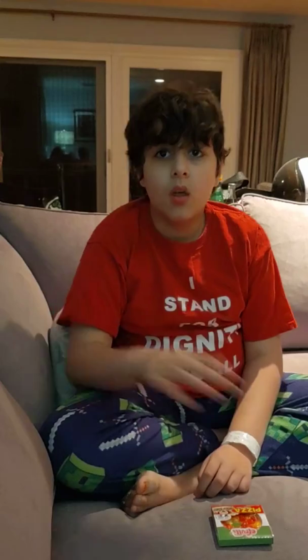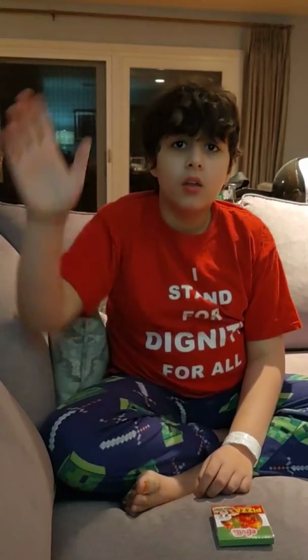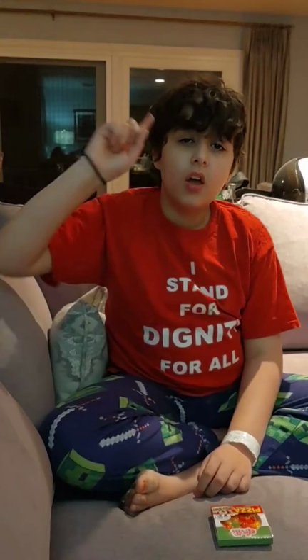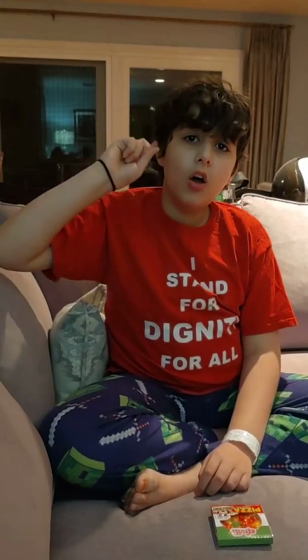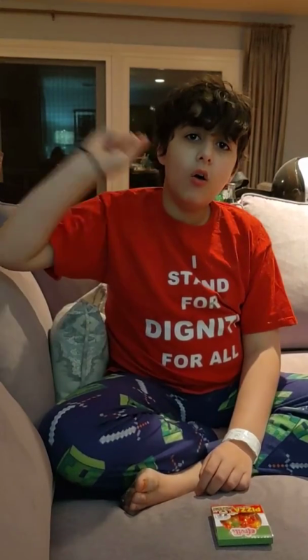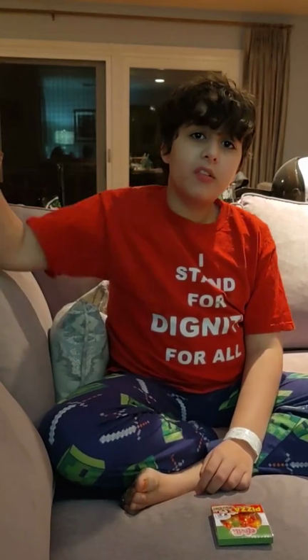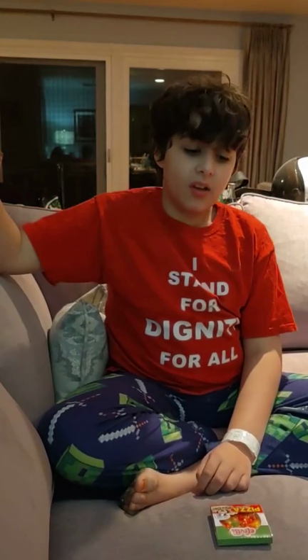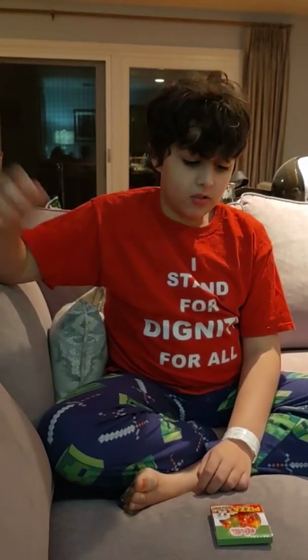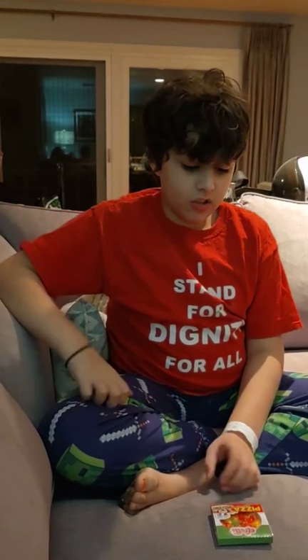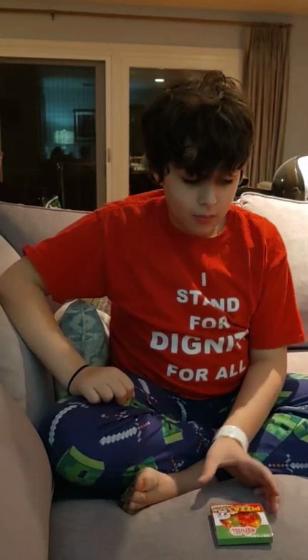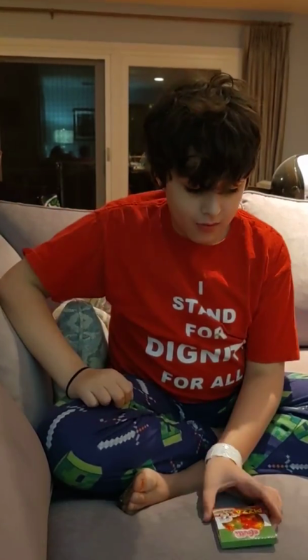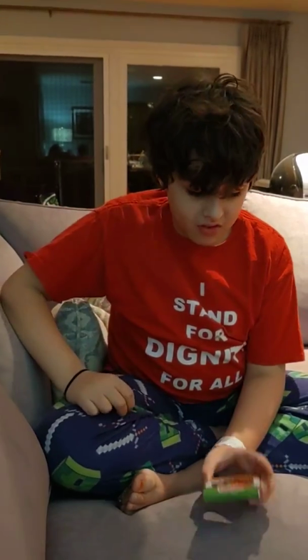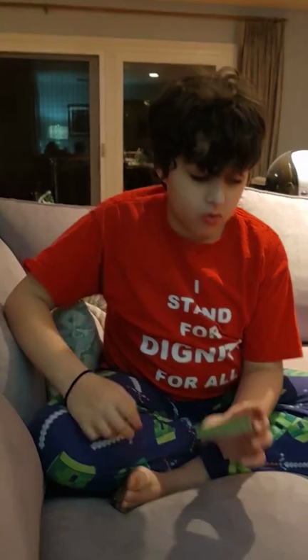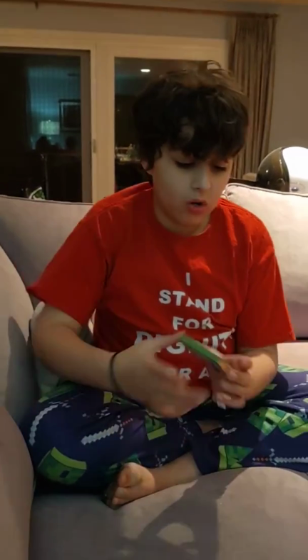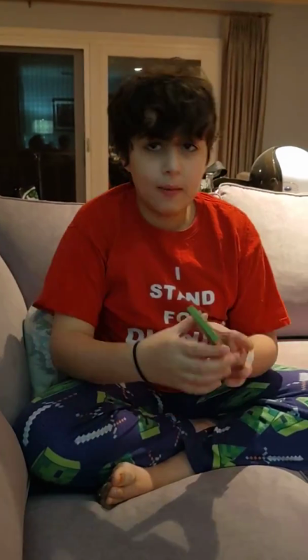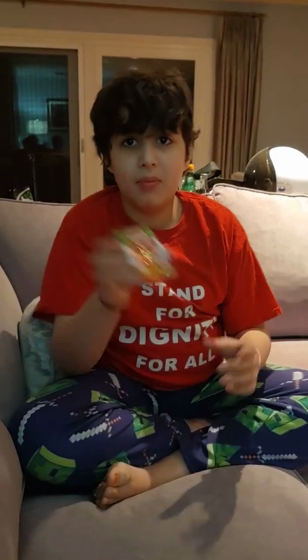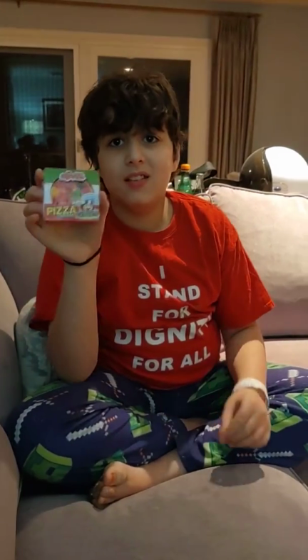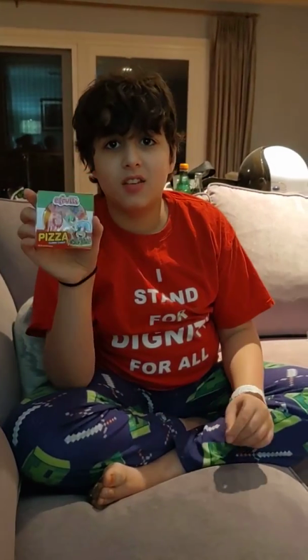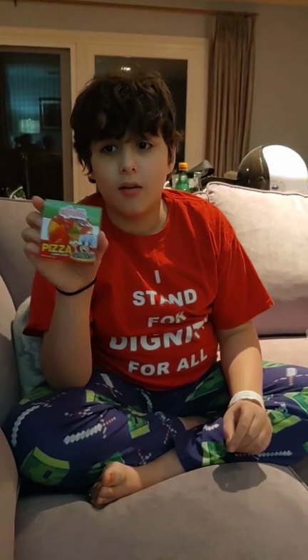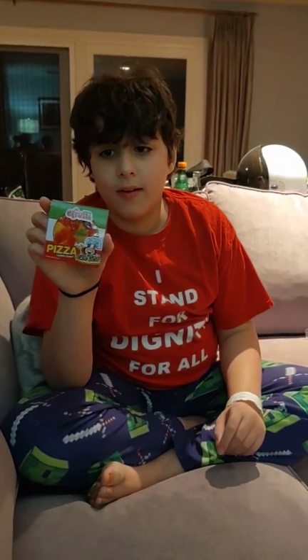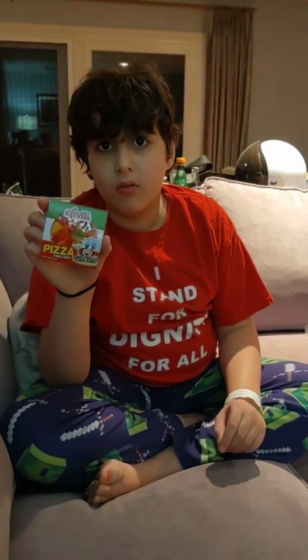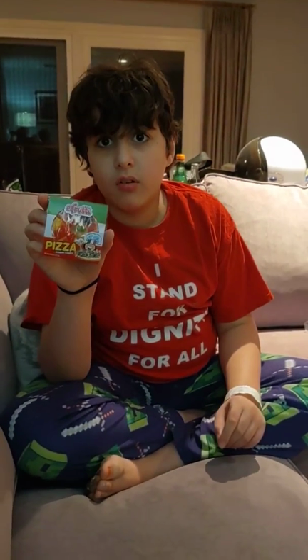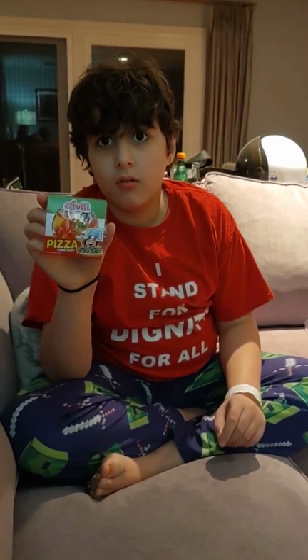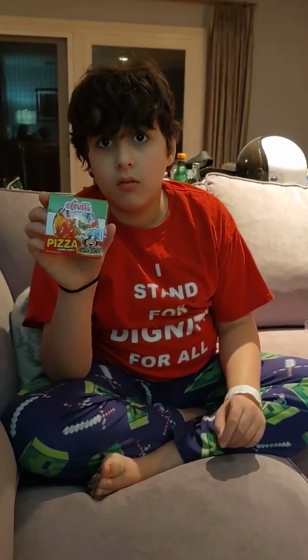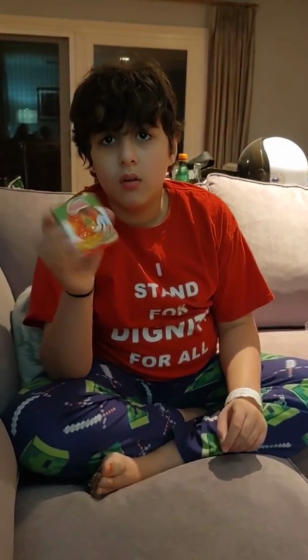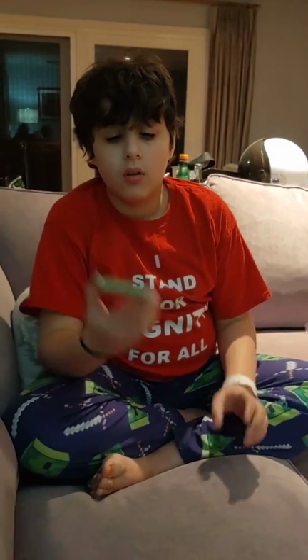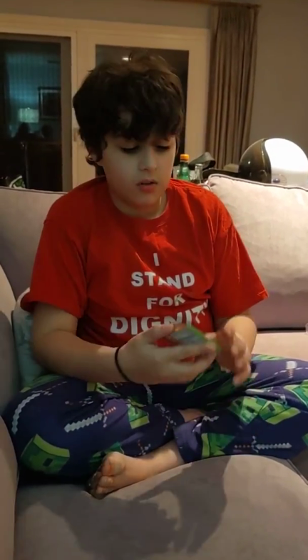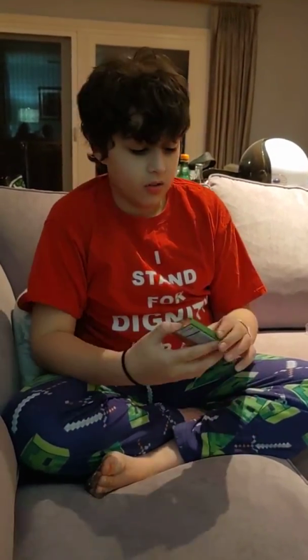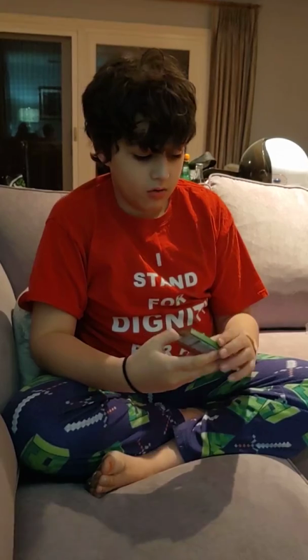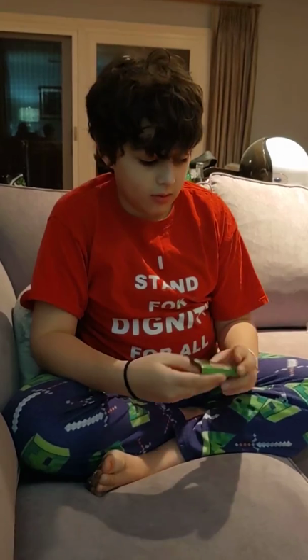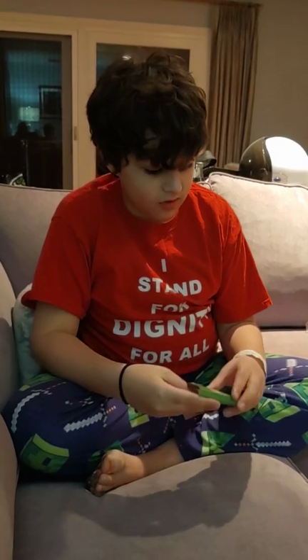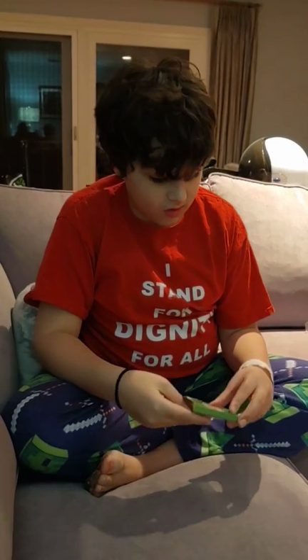Yo, what is it guys? So we're just going to be reviewing this cool gummy pizza that I found. So let's see how it tastes.